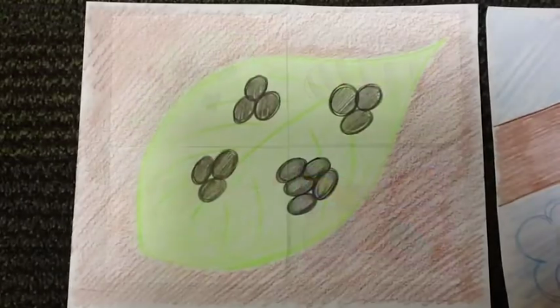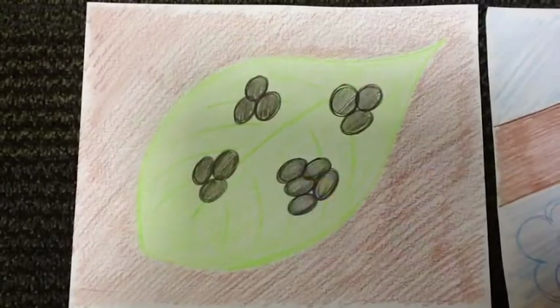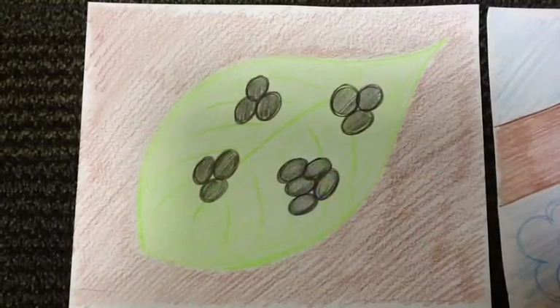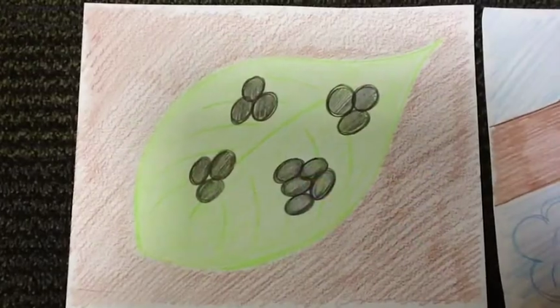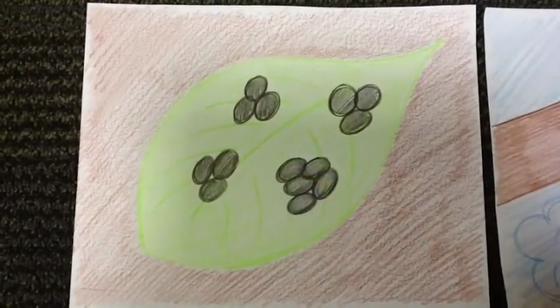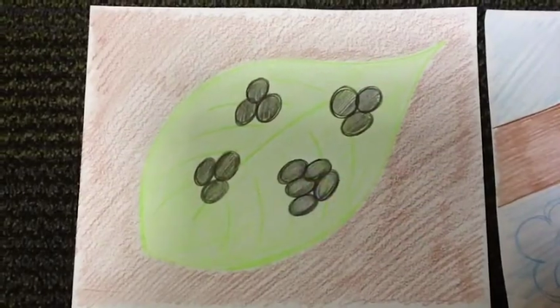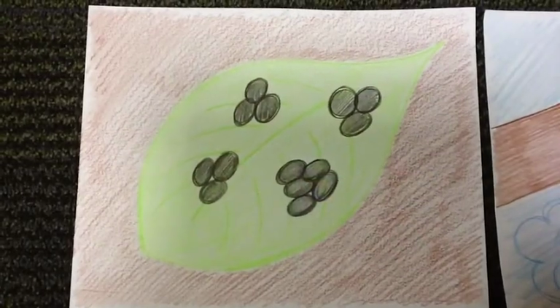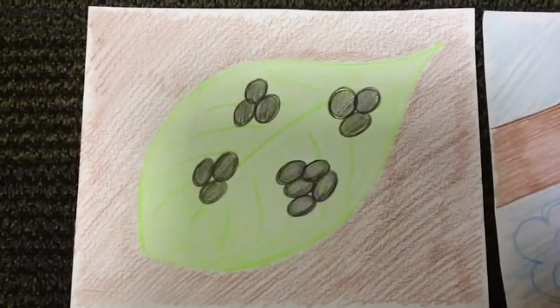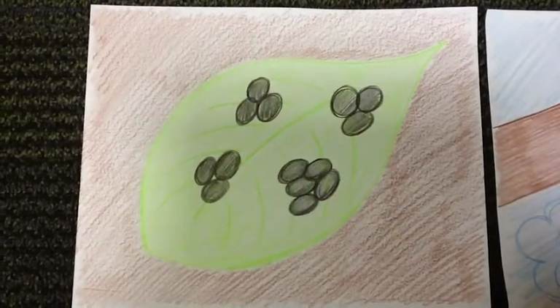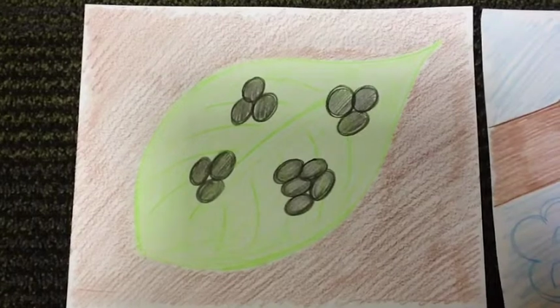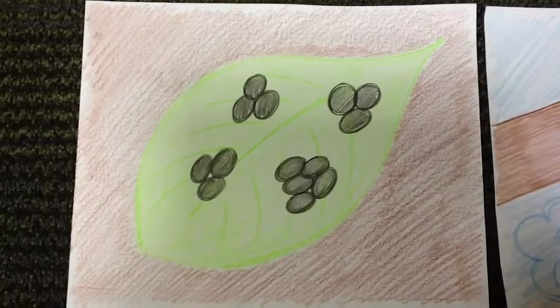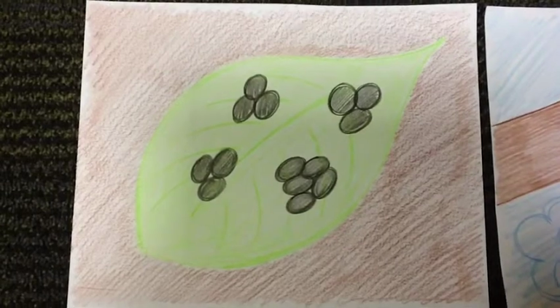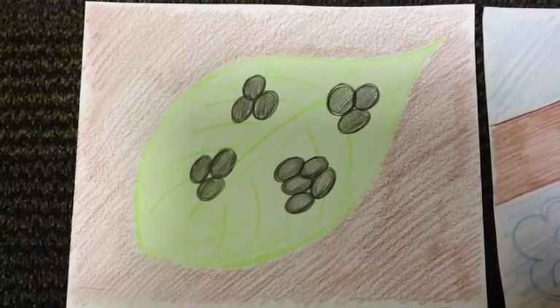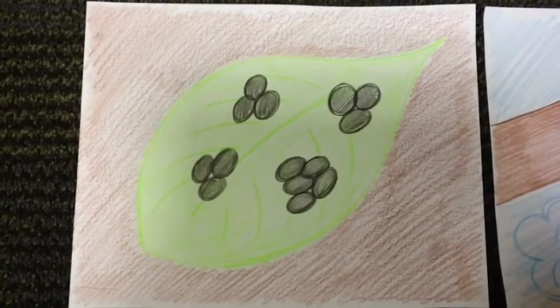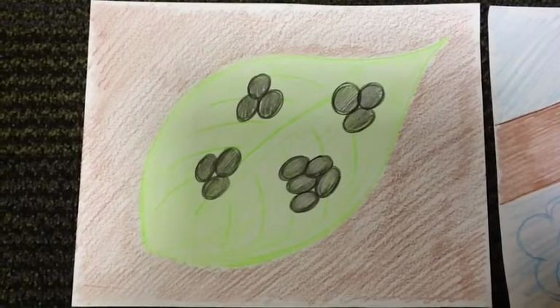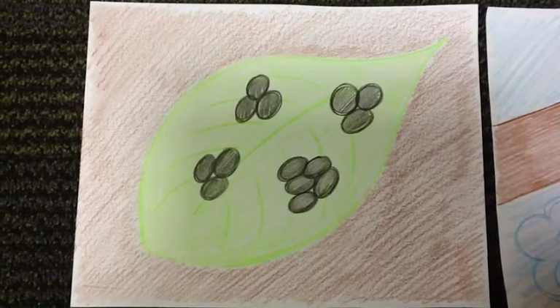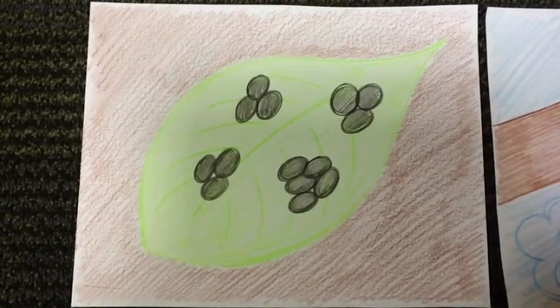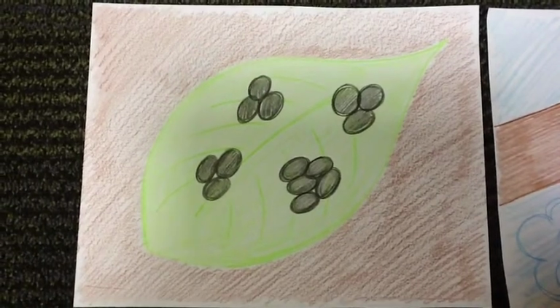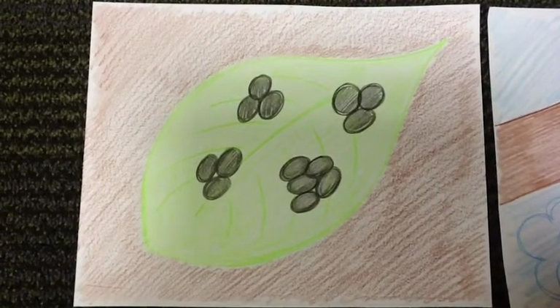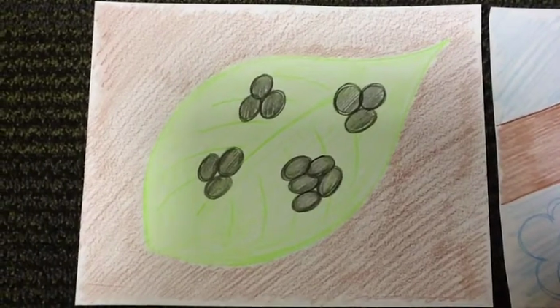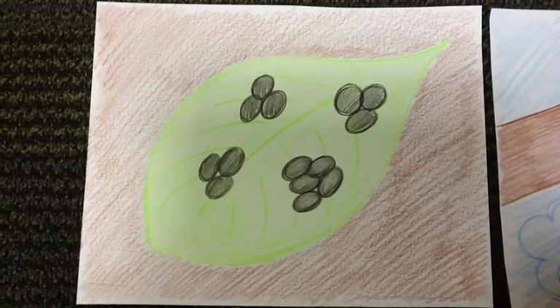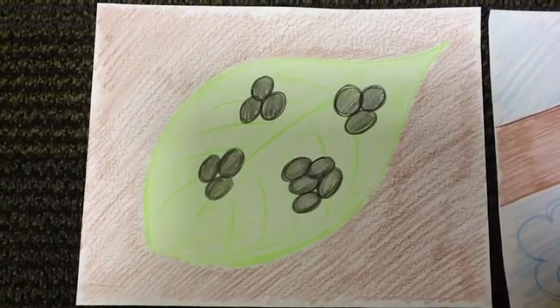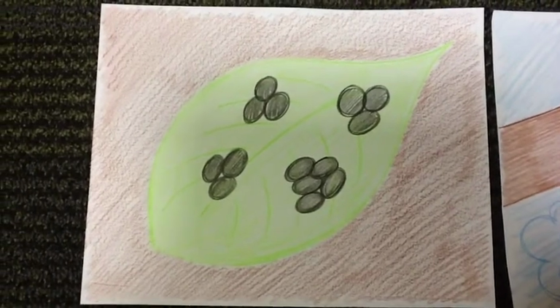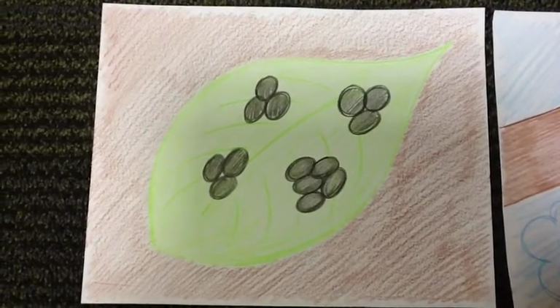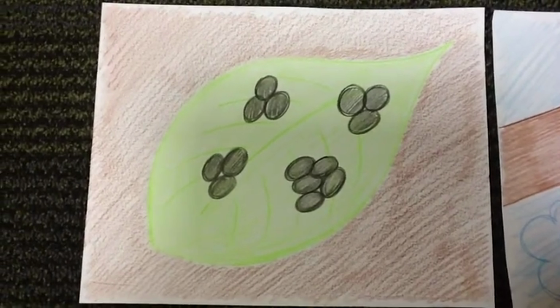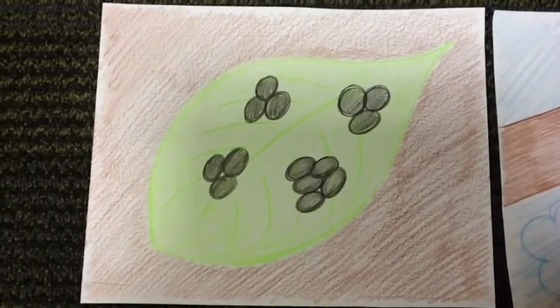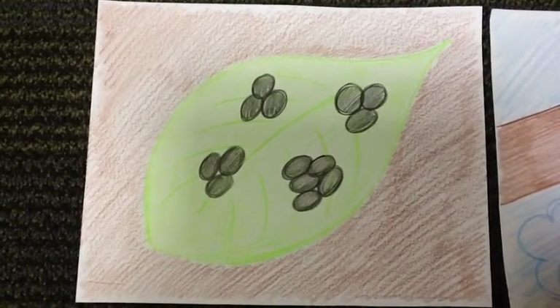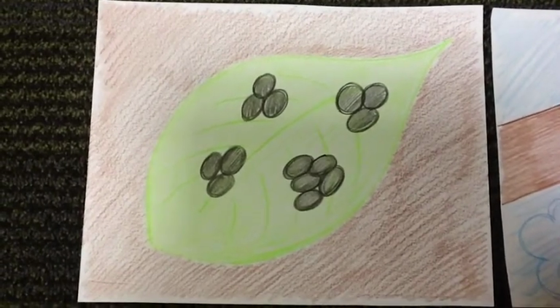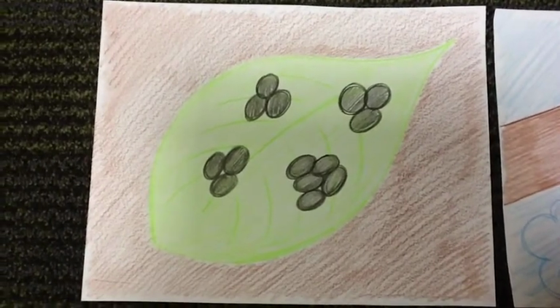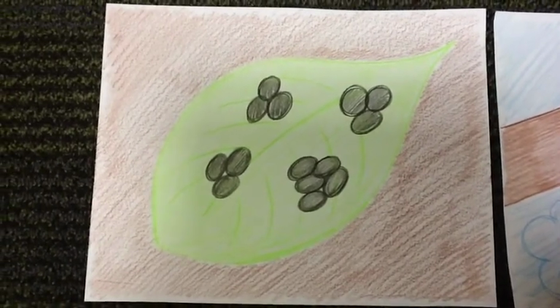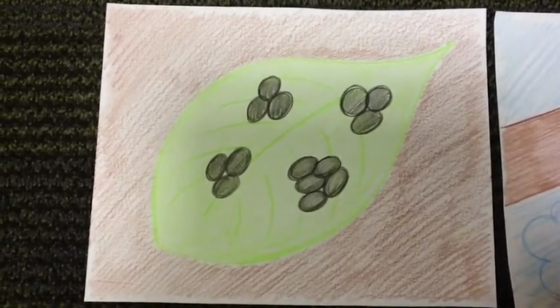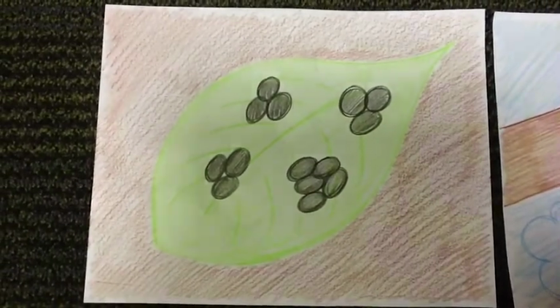The first stage is the egg stage. These eggs are very, very small and are all hatched onto a leaf.